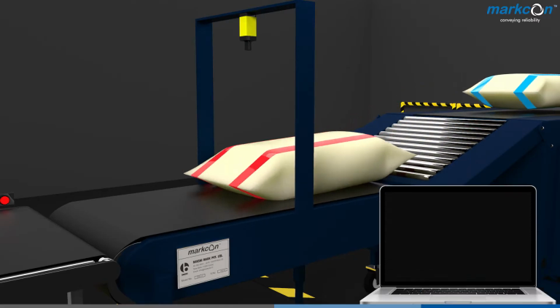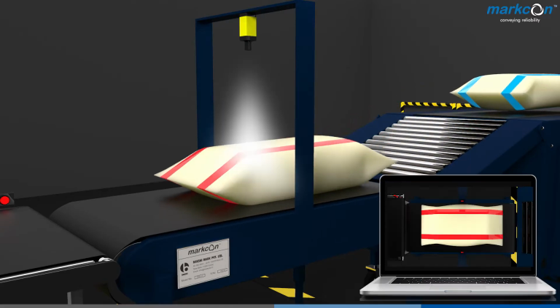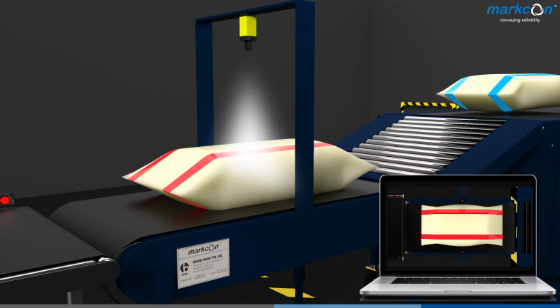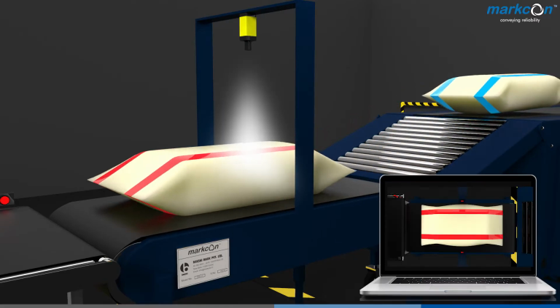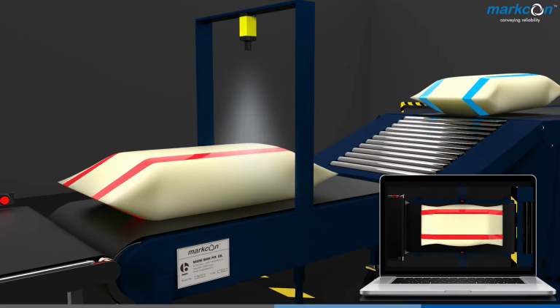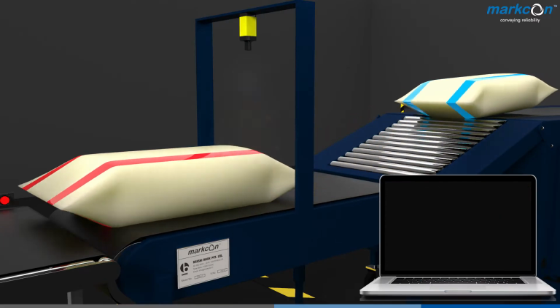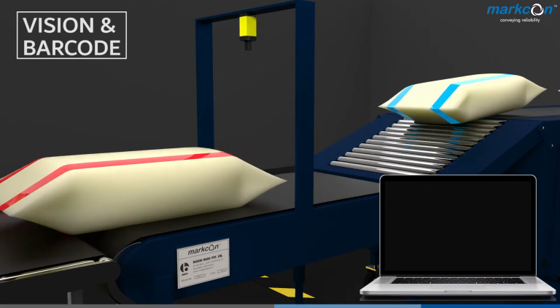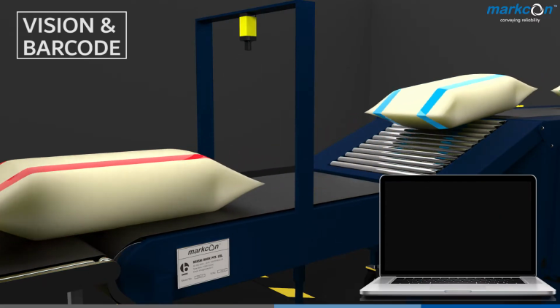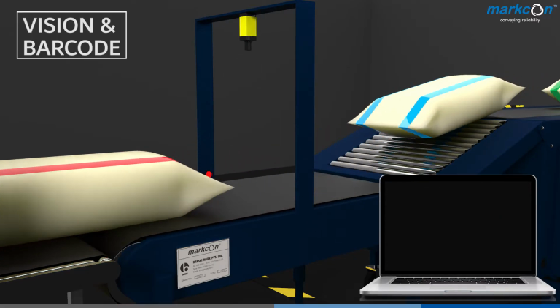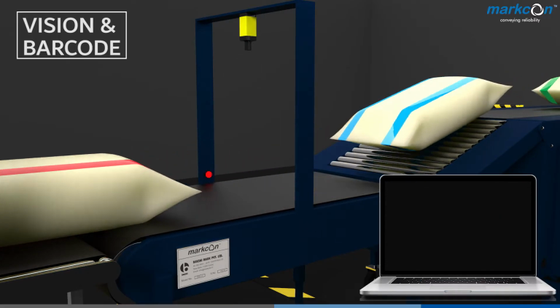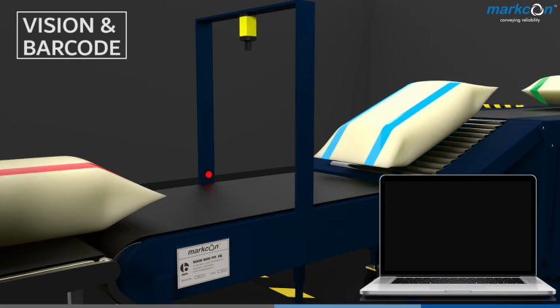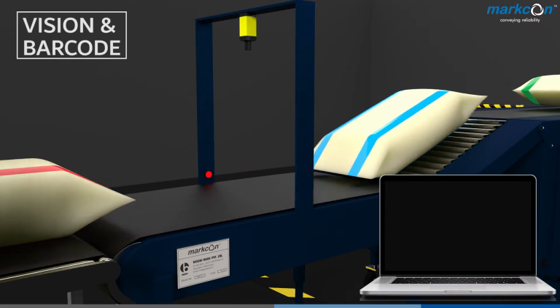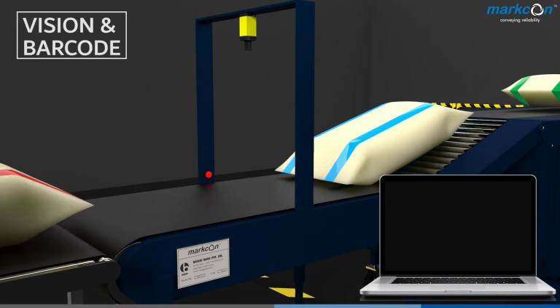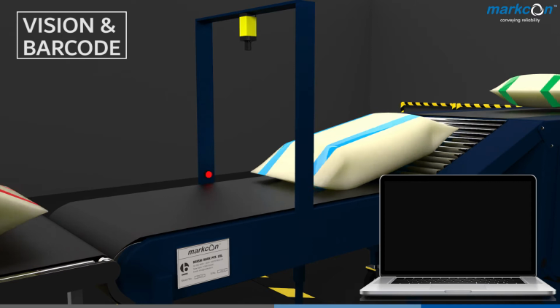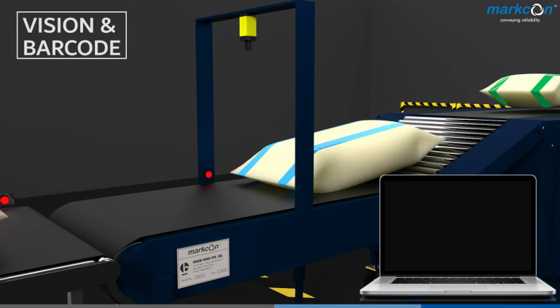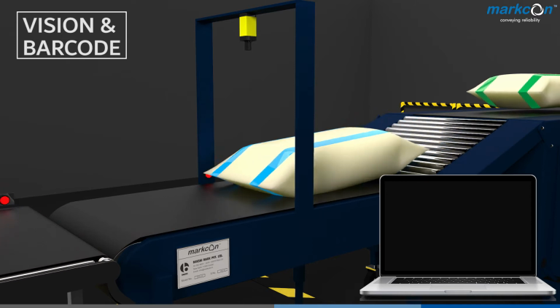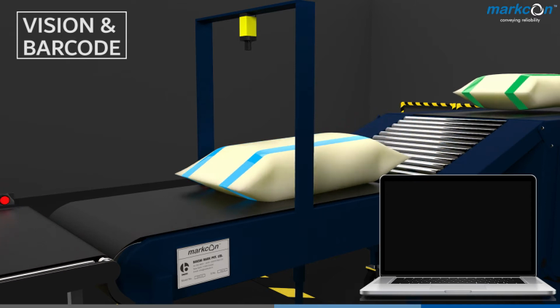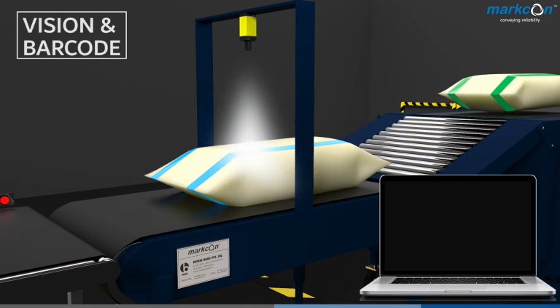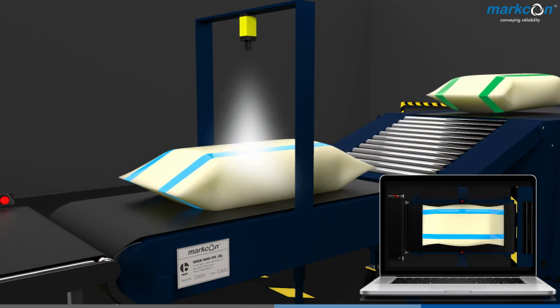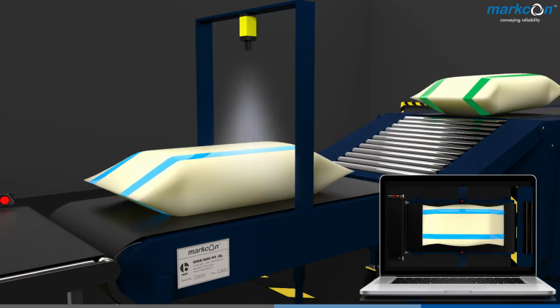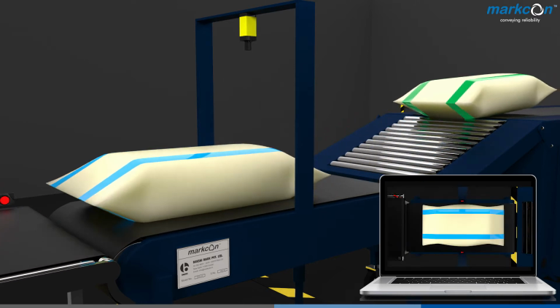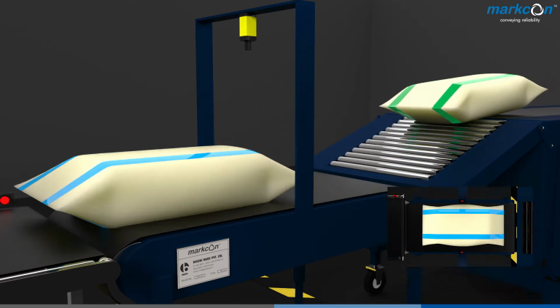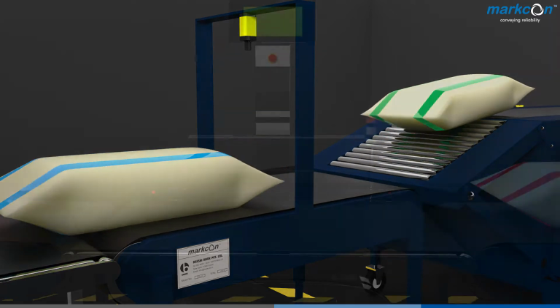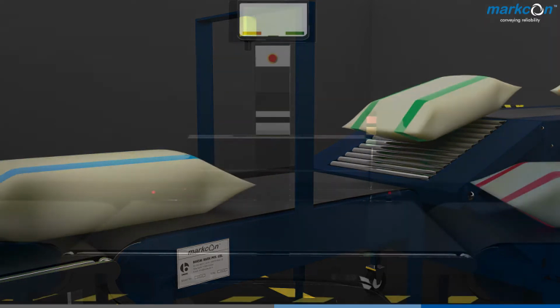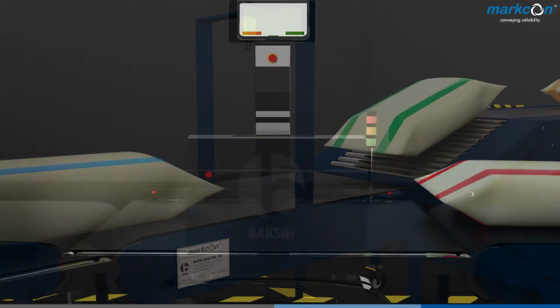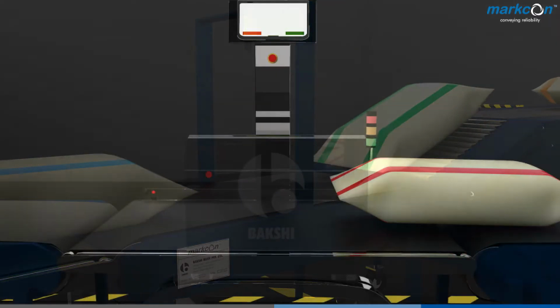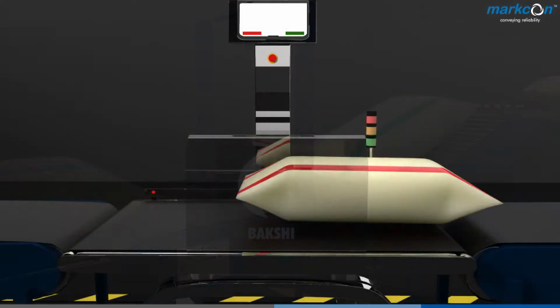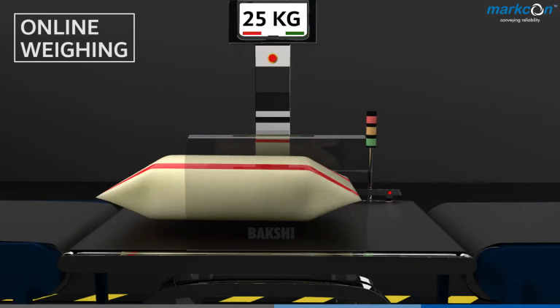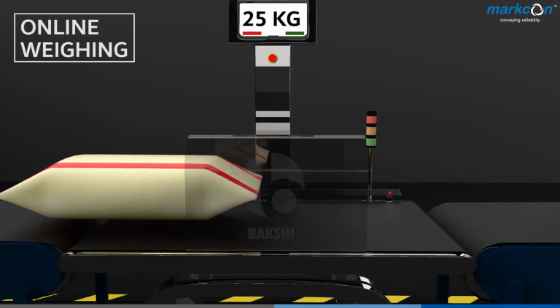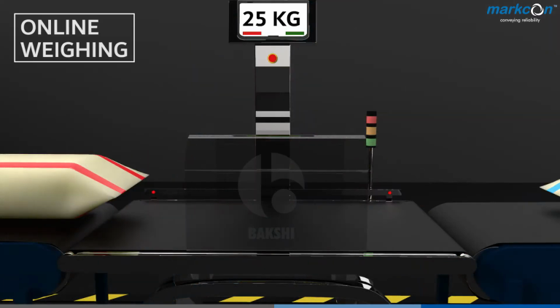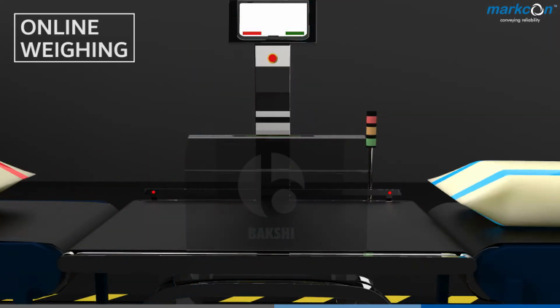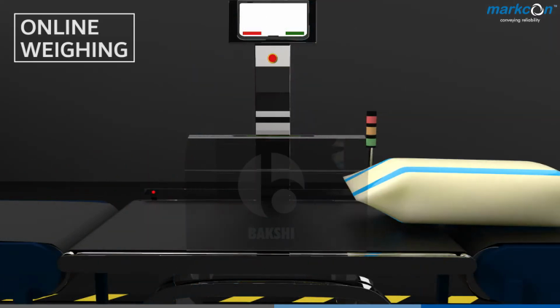We do data capturing through vision and barcode, and also online weighing.